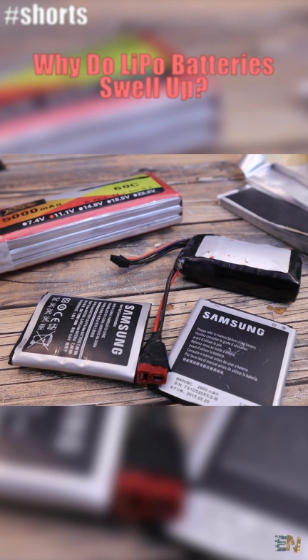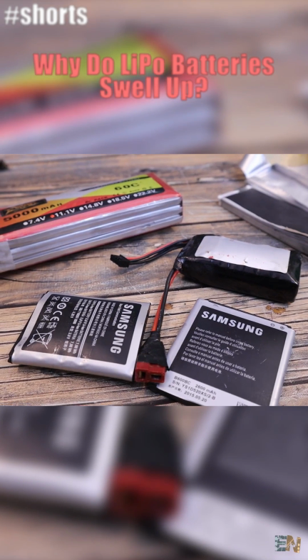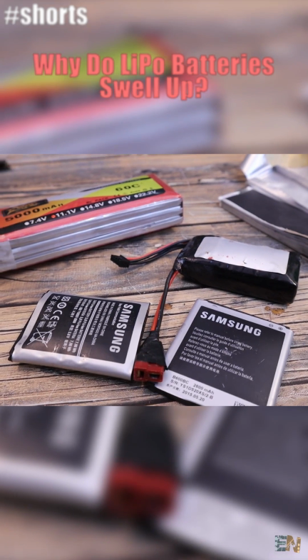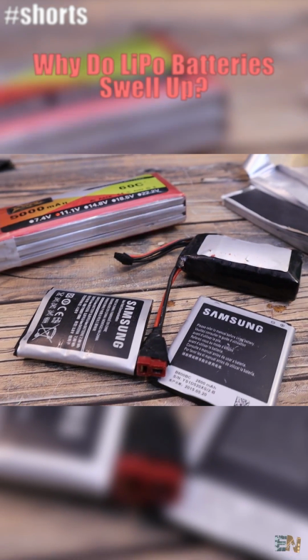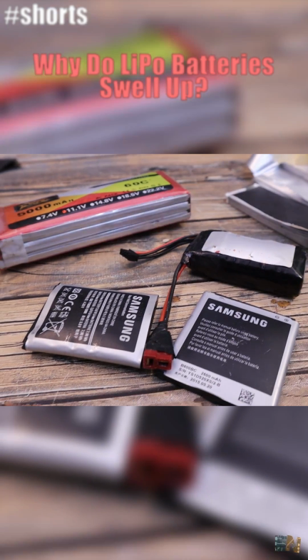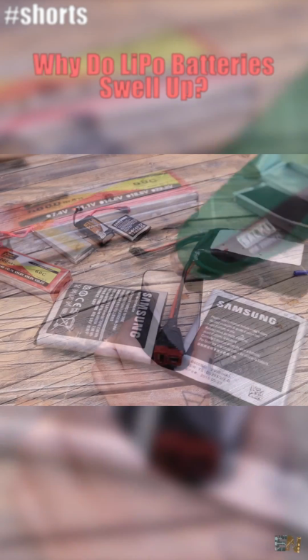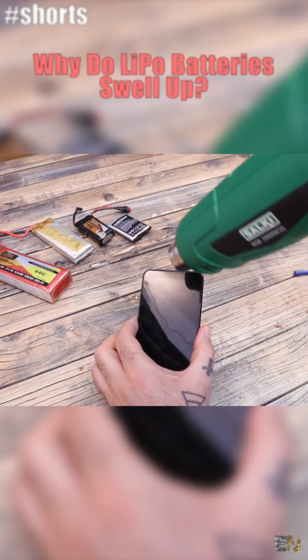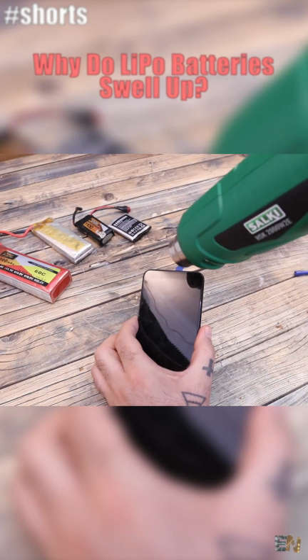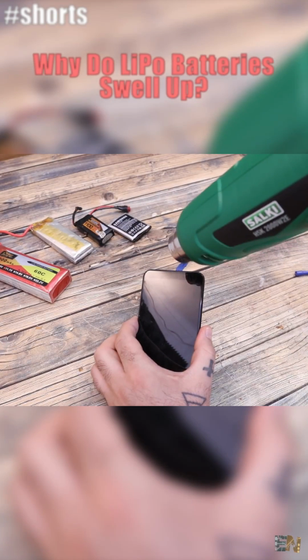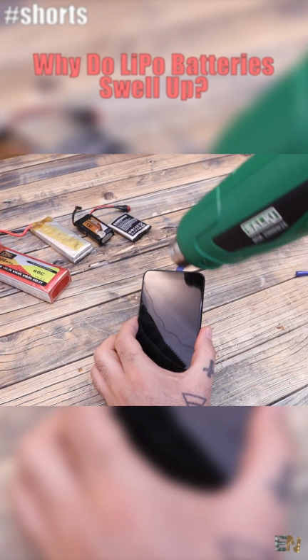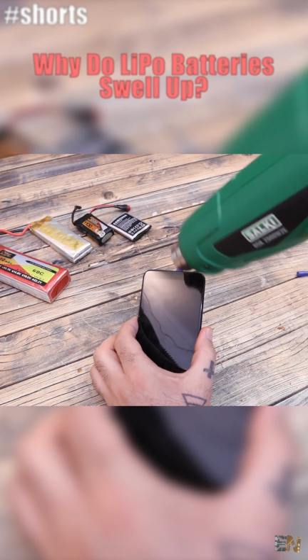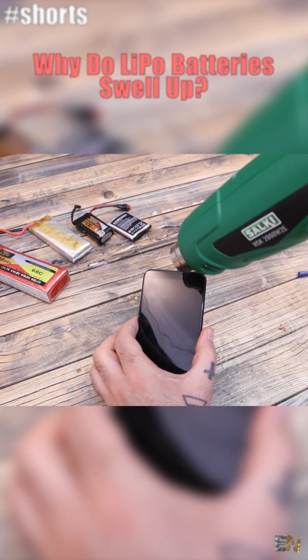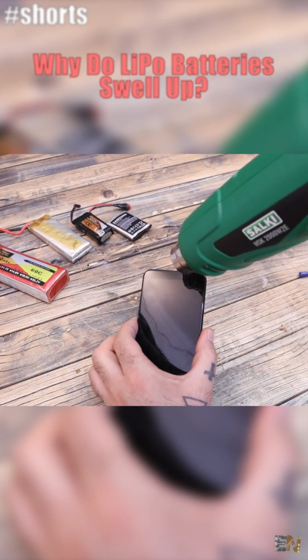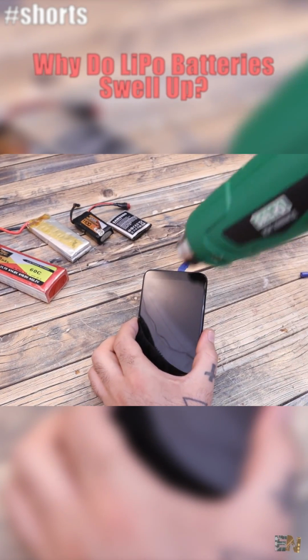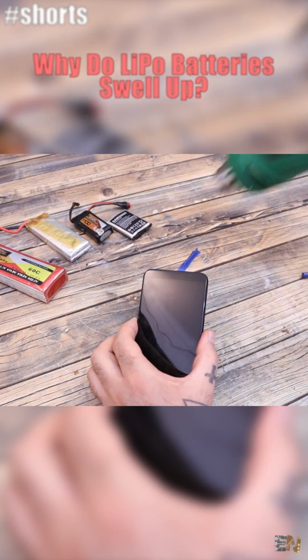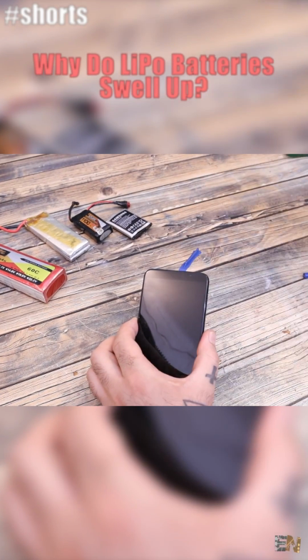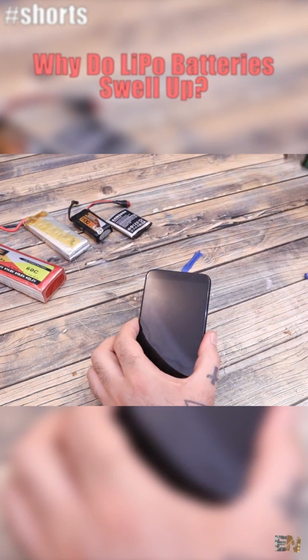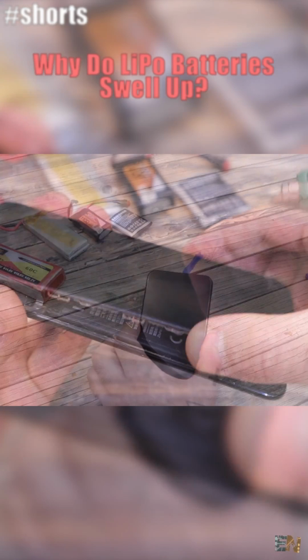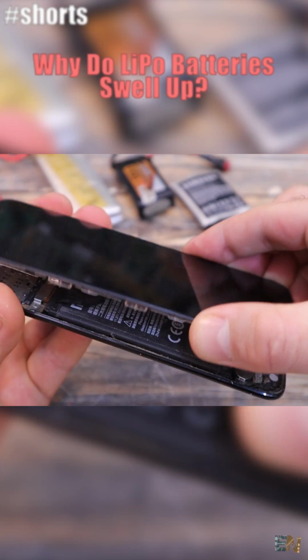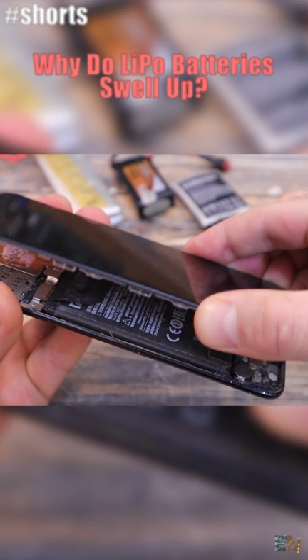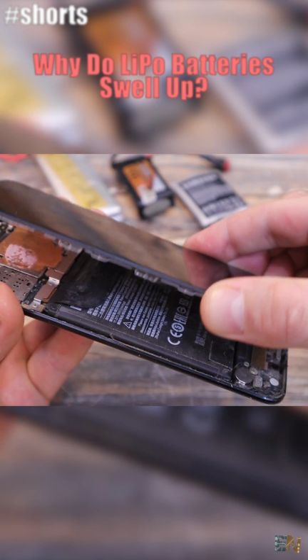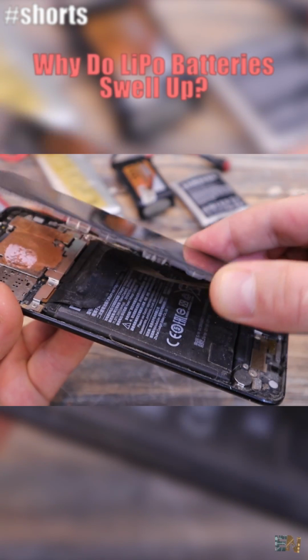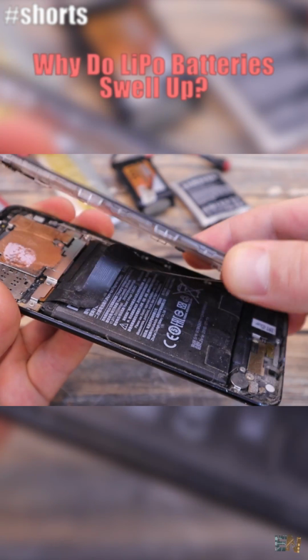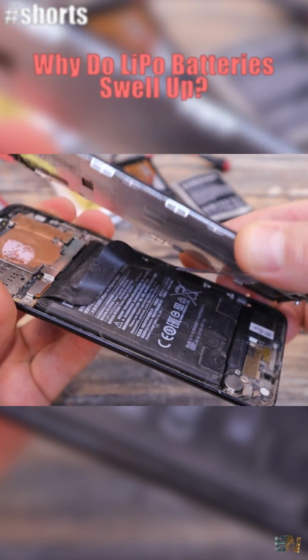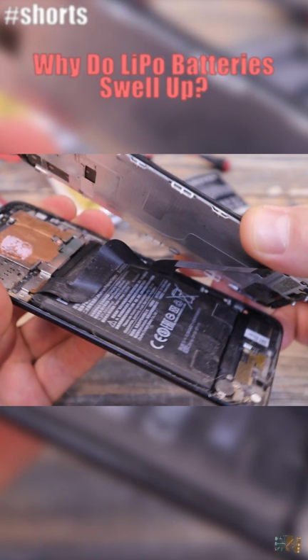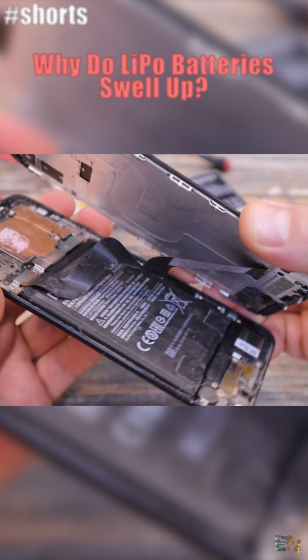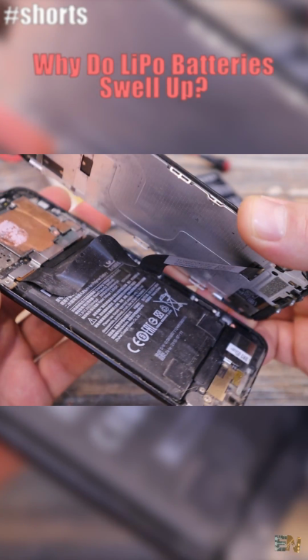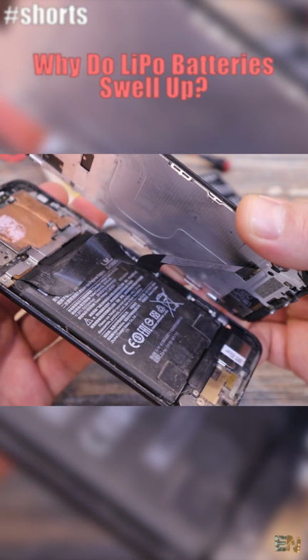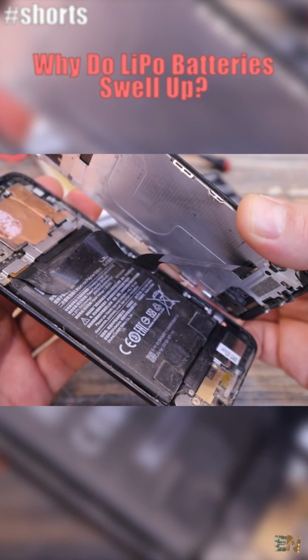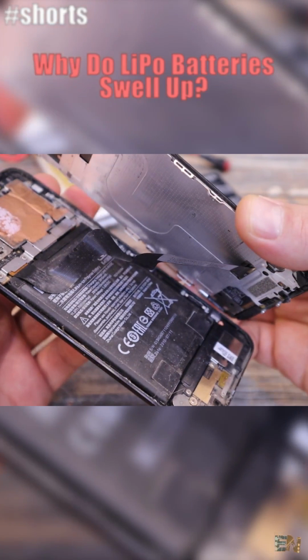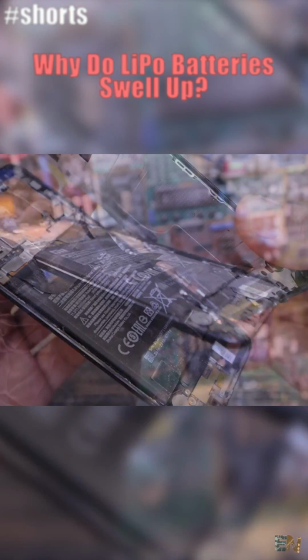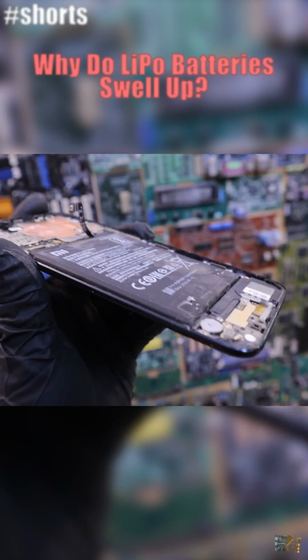In the case of this smartphone, it was under direct sun for a long time, and that made the battery pop.